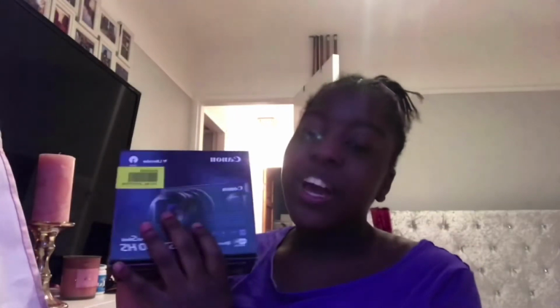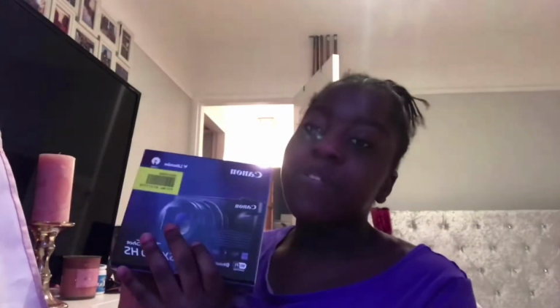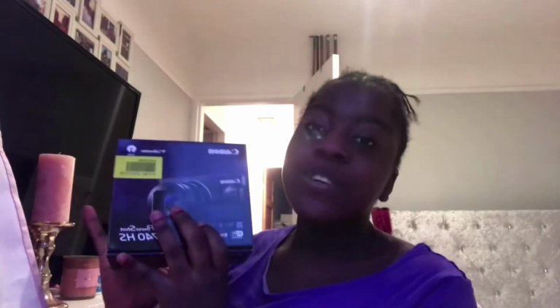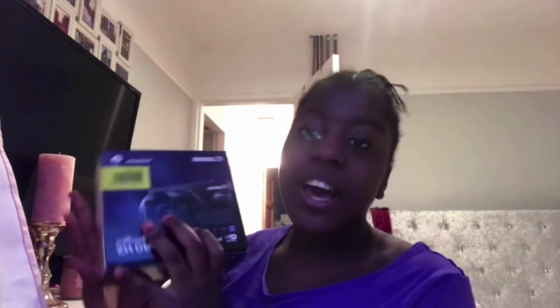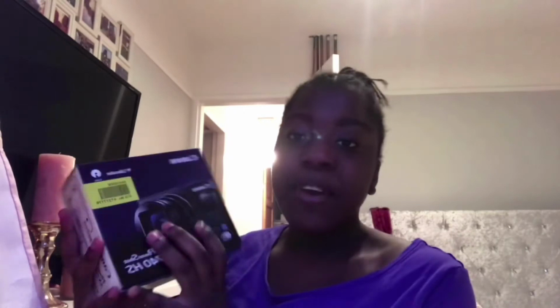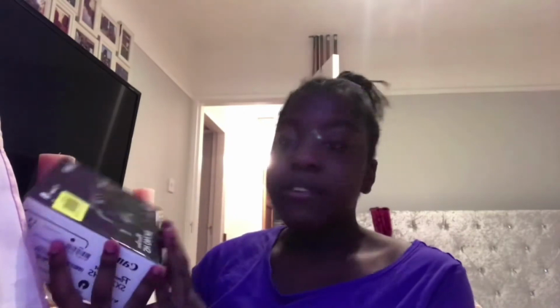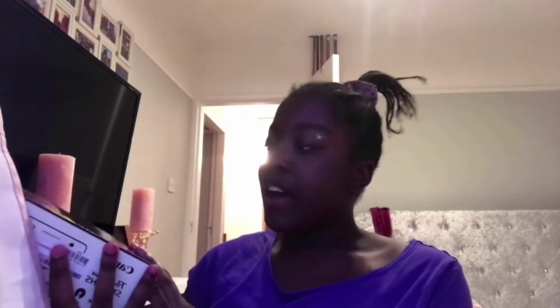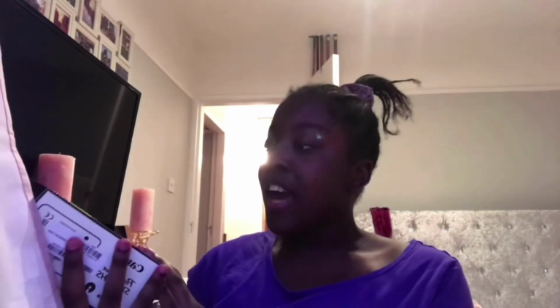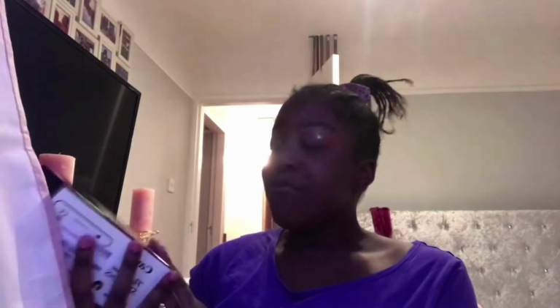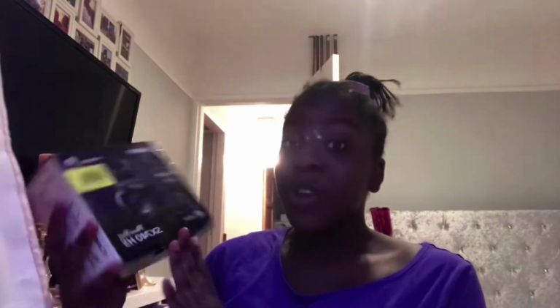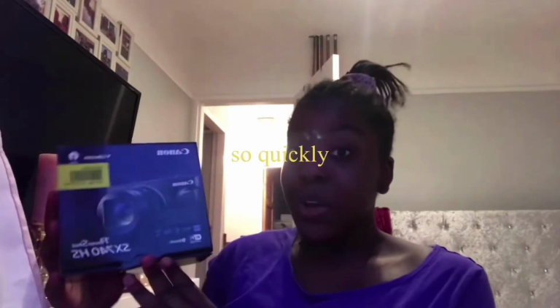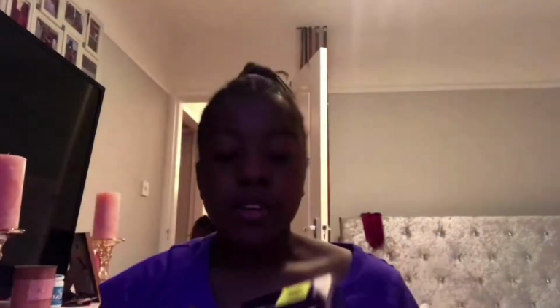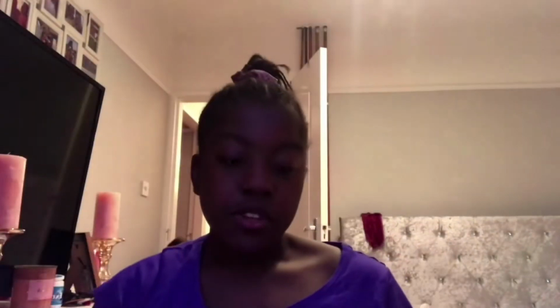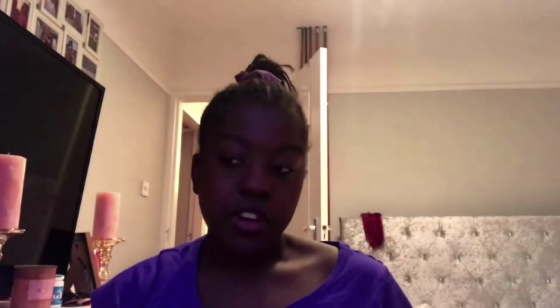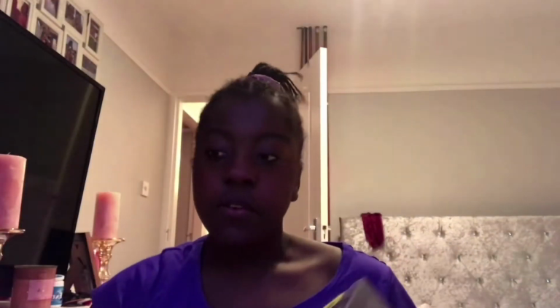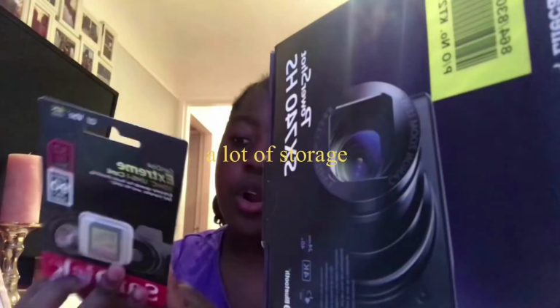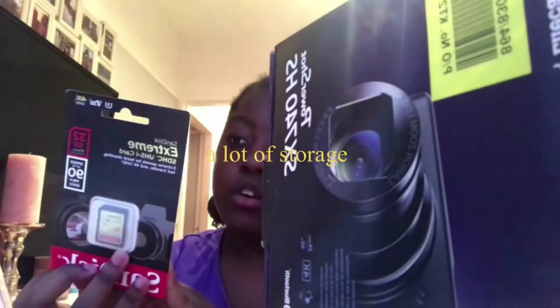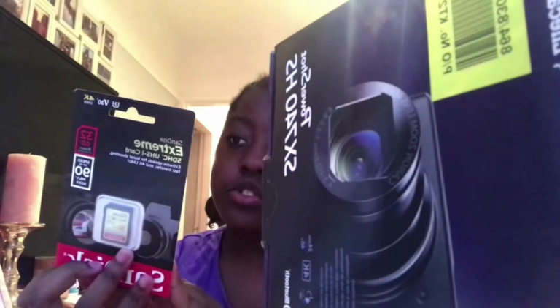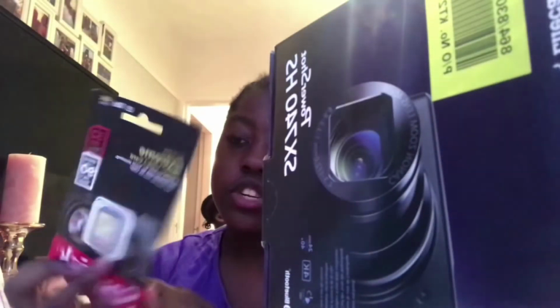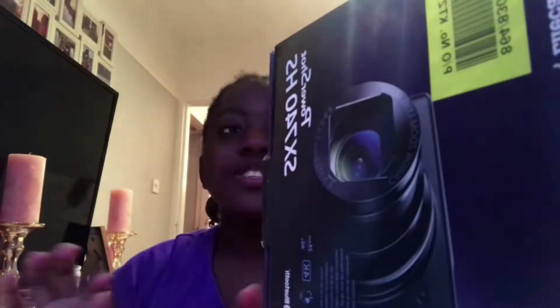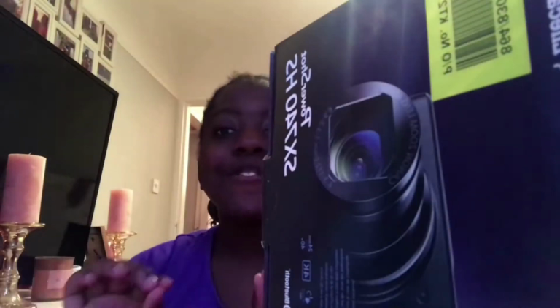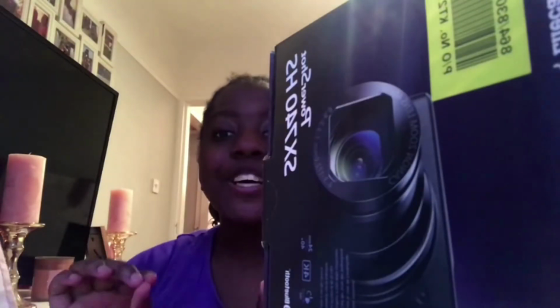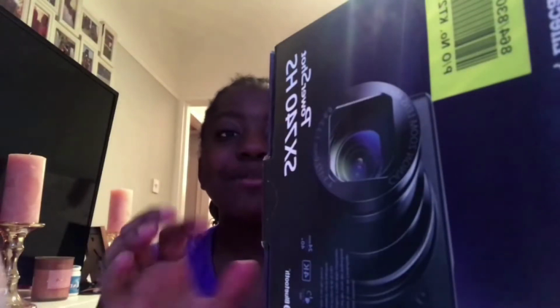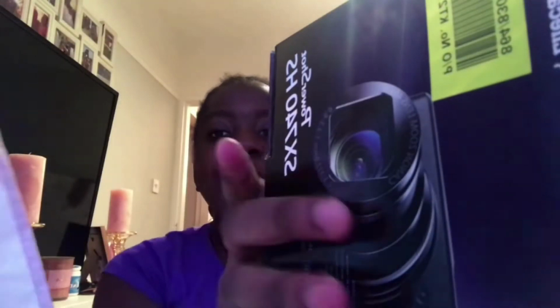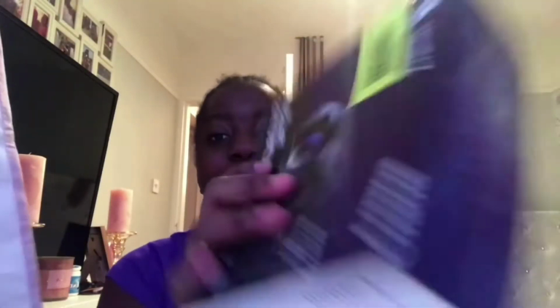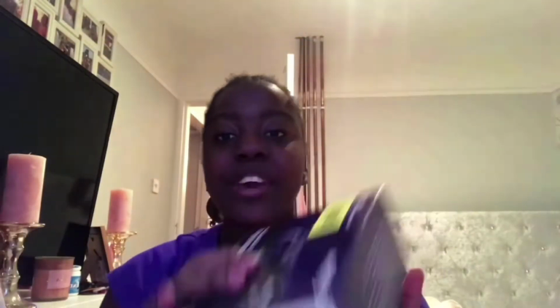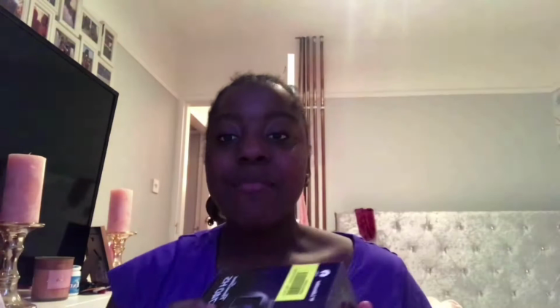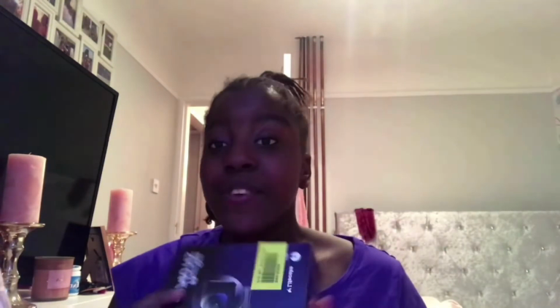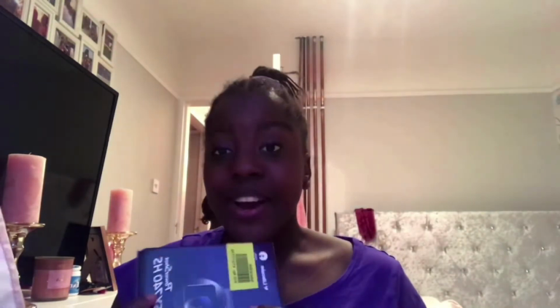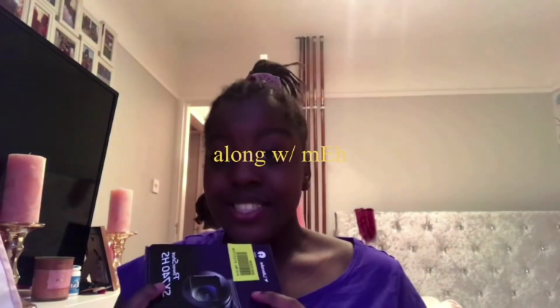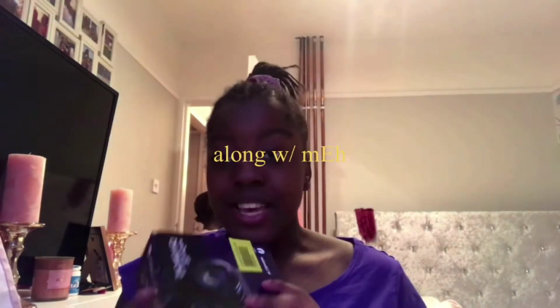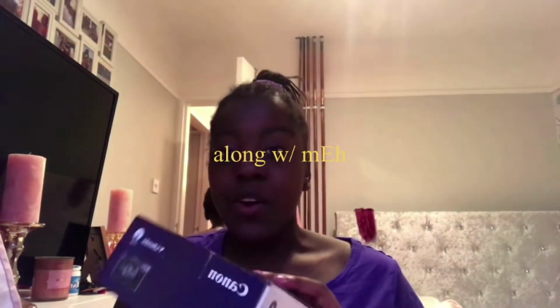I'm so grateful to be able to have a camera so quickly. I've got a lot of storage. So first I'm going to open up the camera for you guys to see along with me.